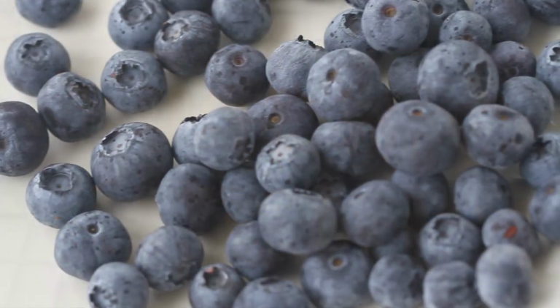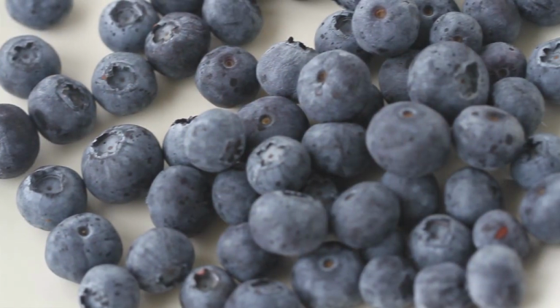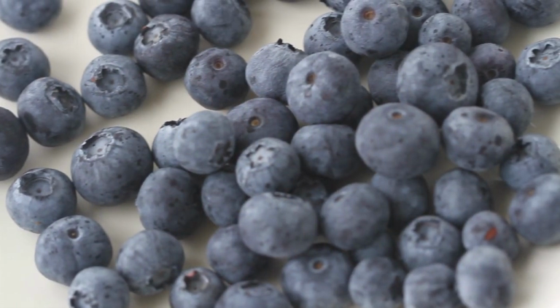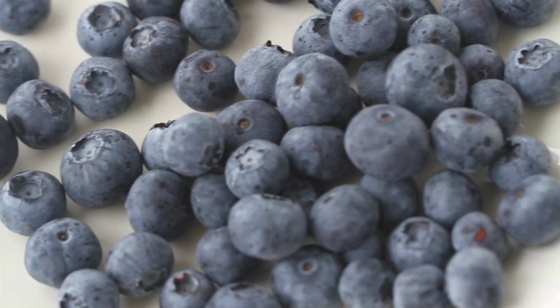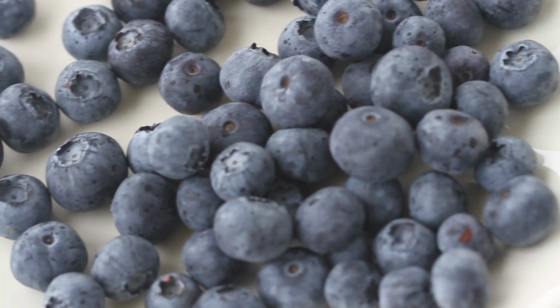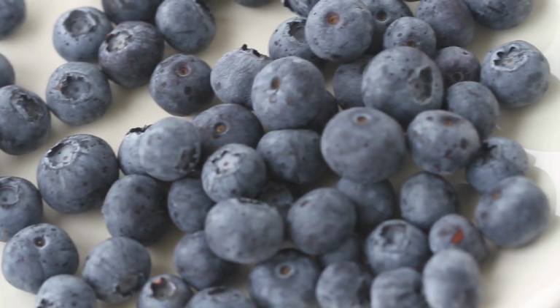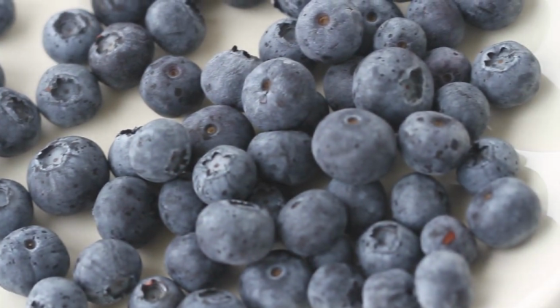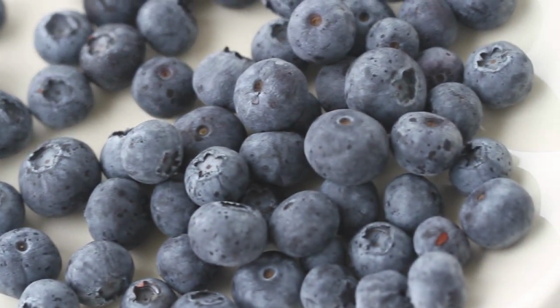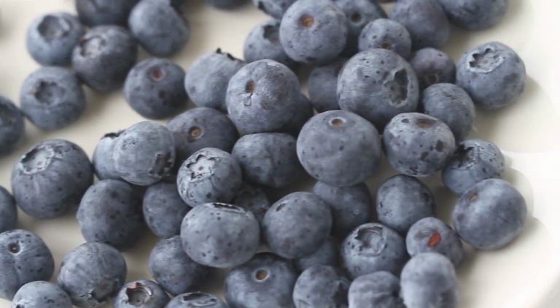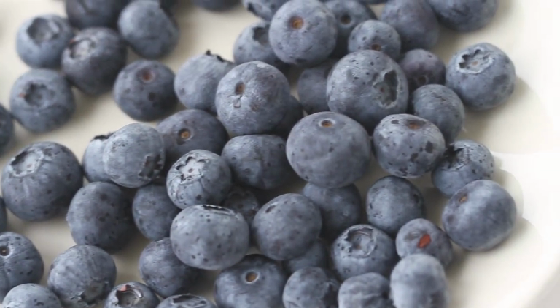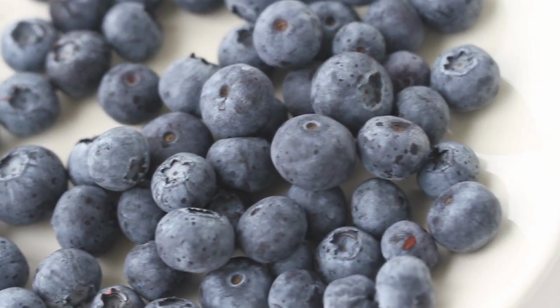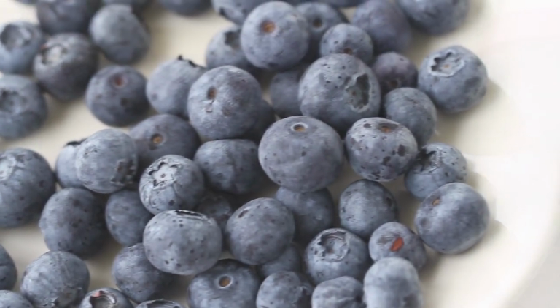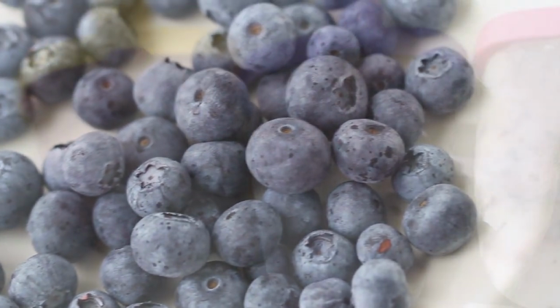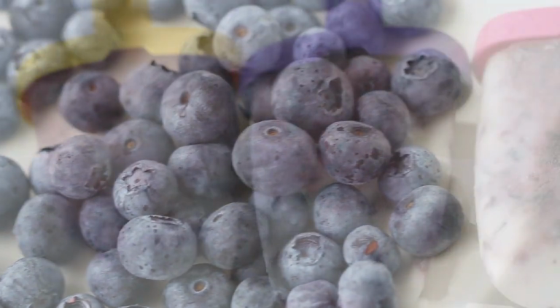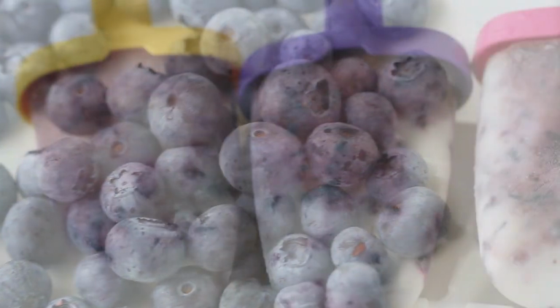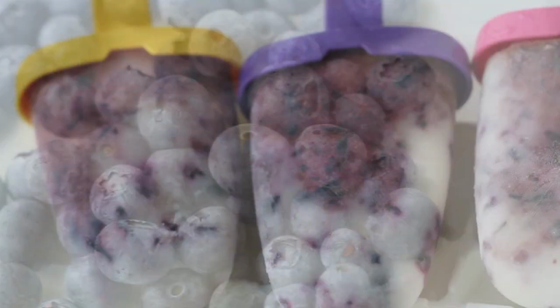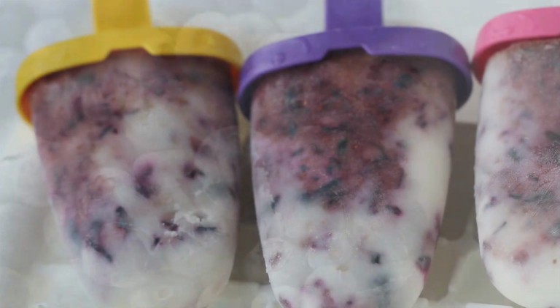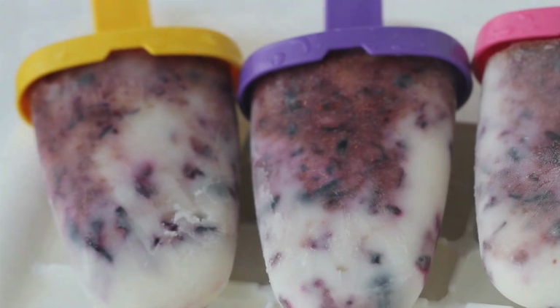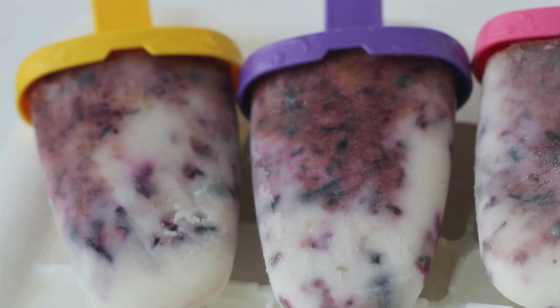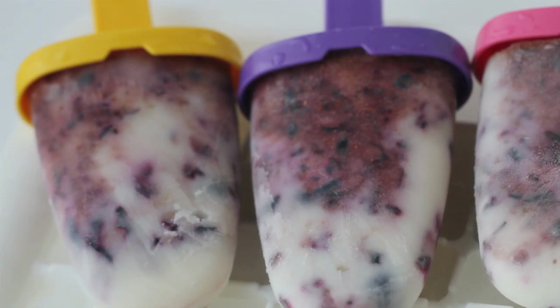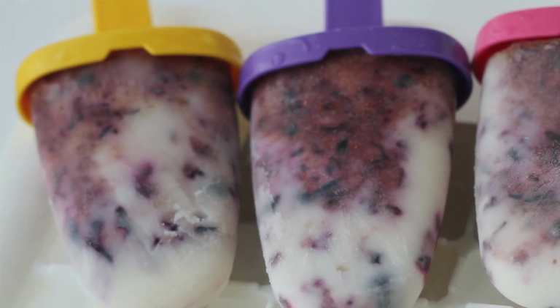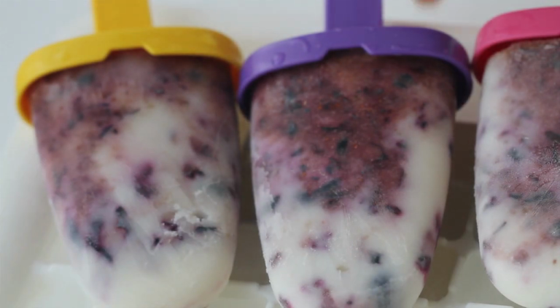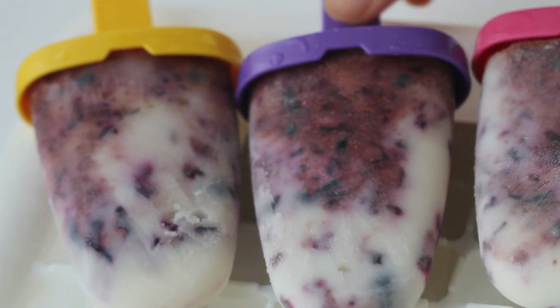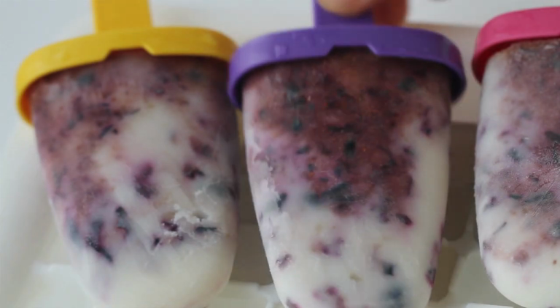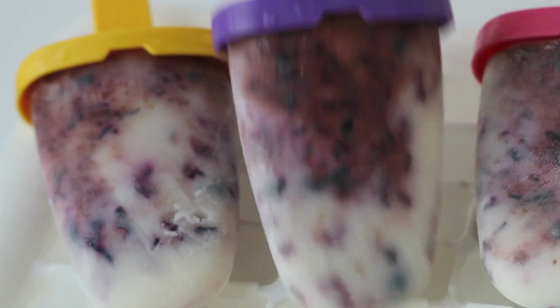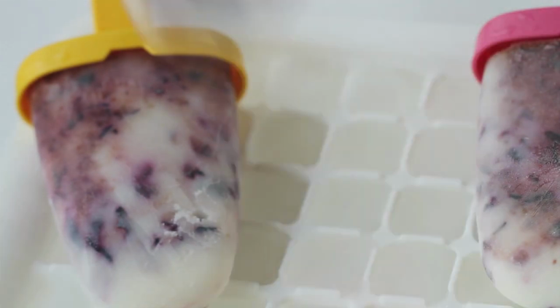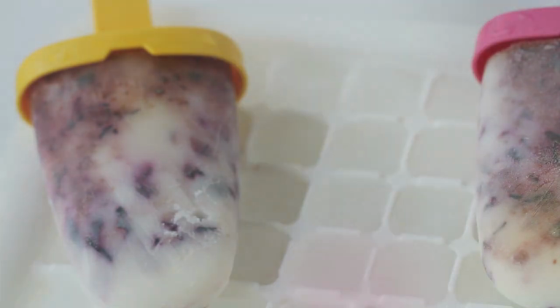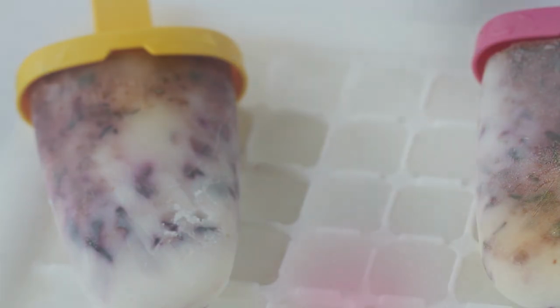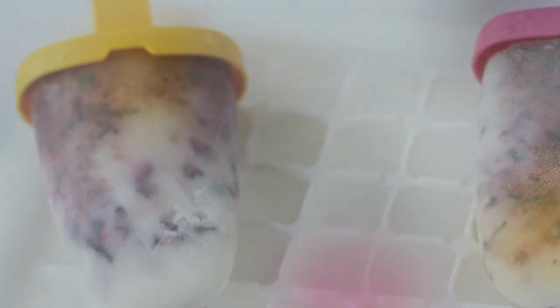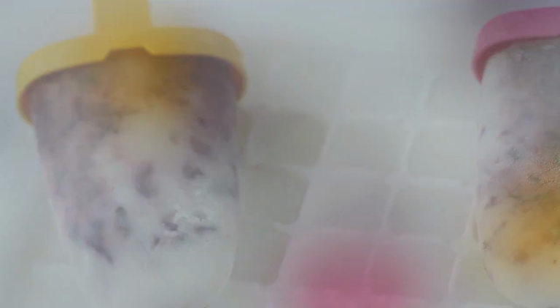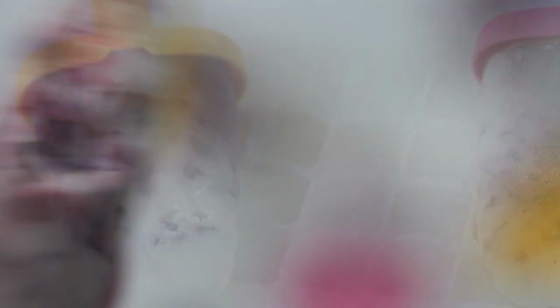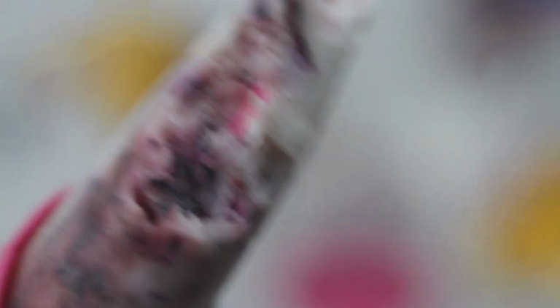Hello, today I'm making healthy 3-ingredient blueberry popsicles.